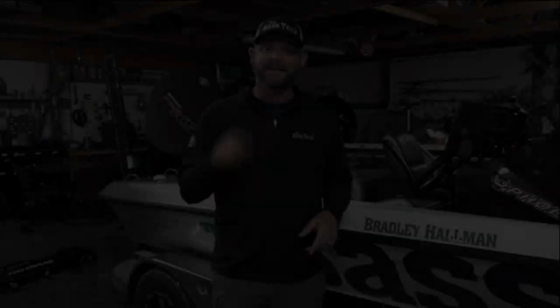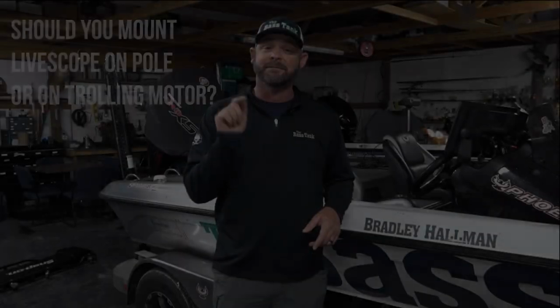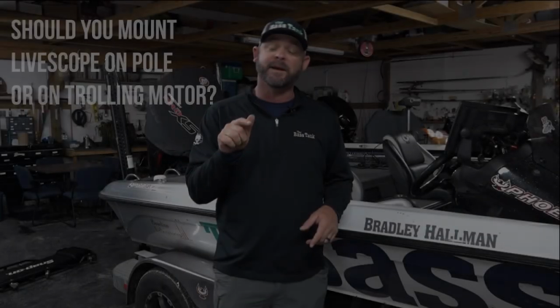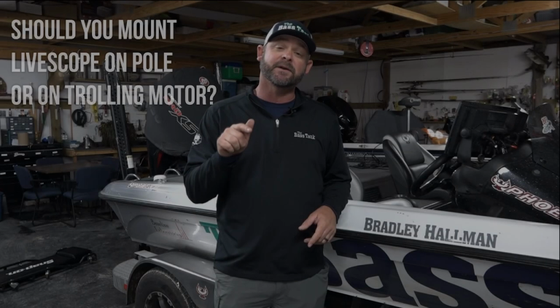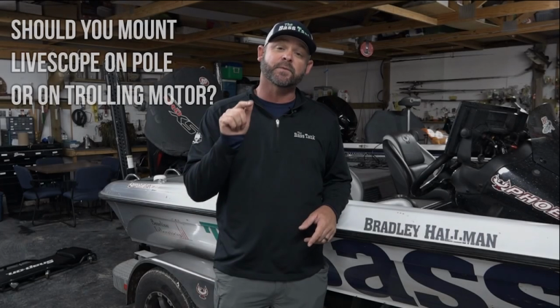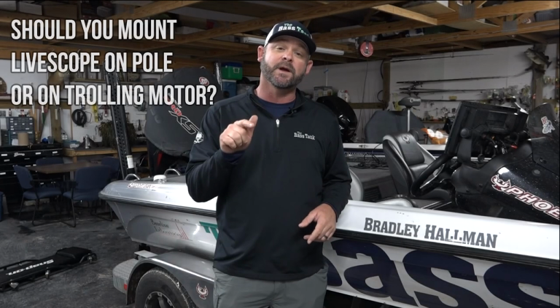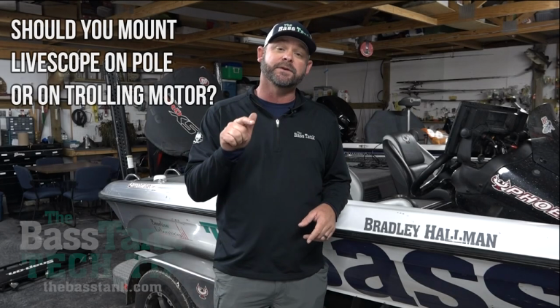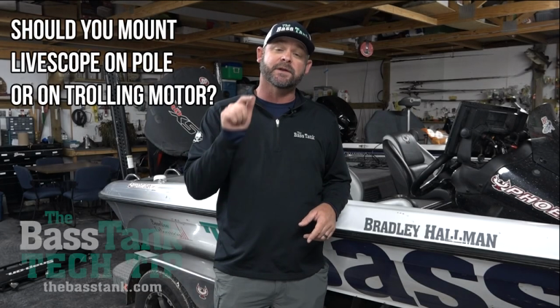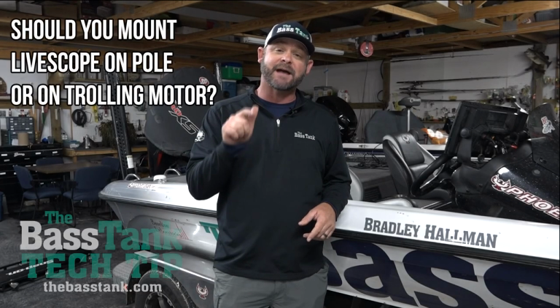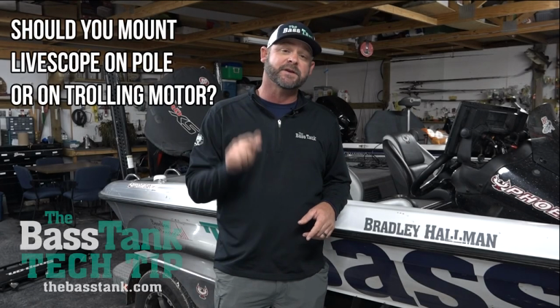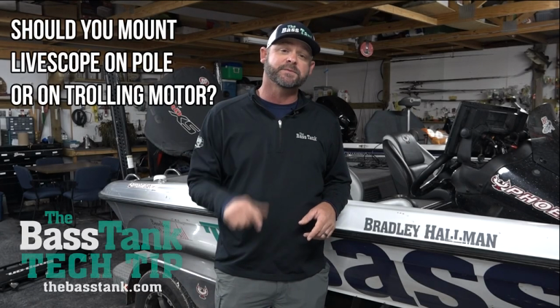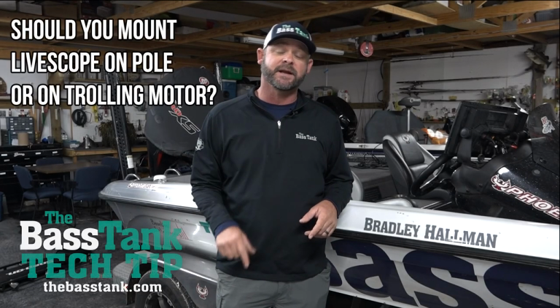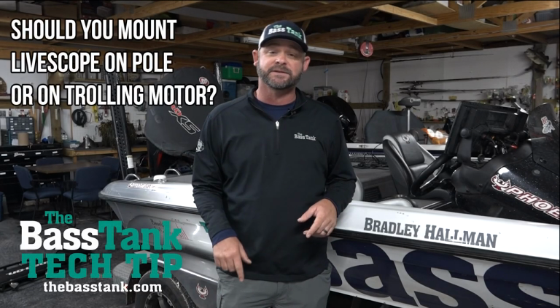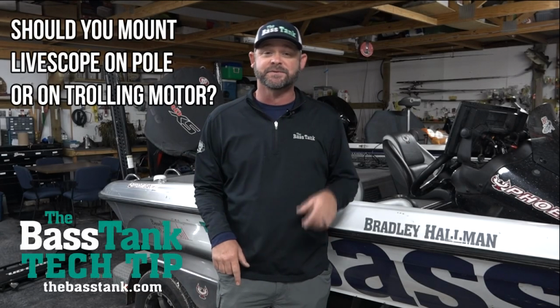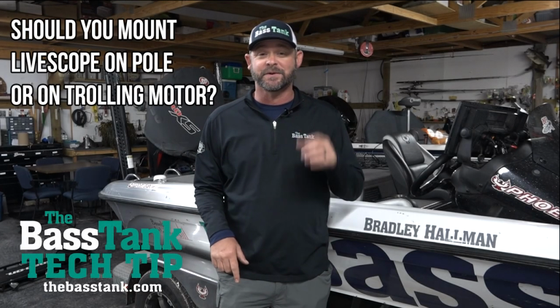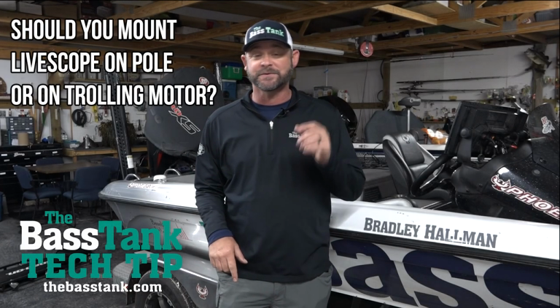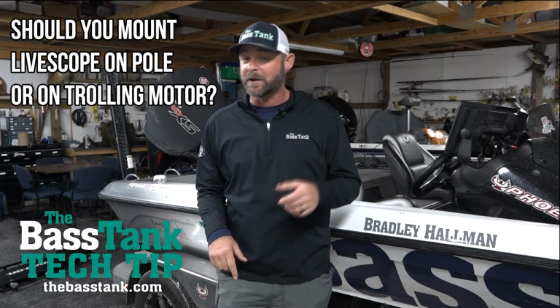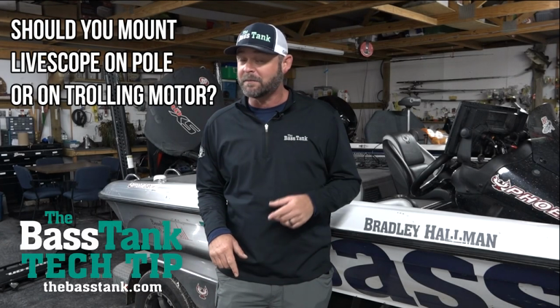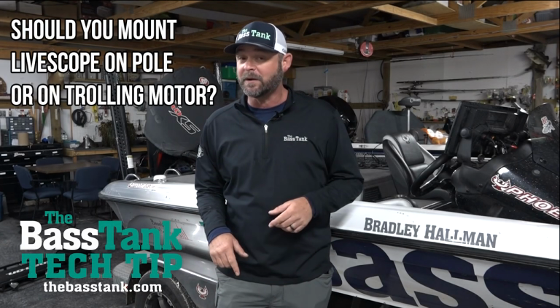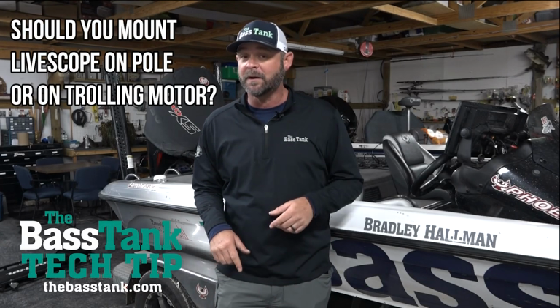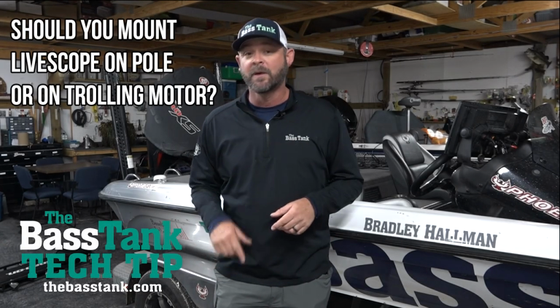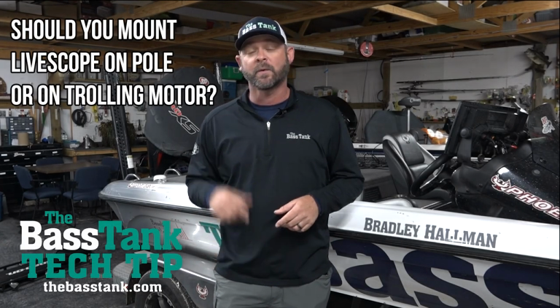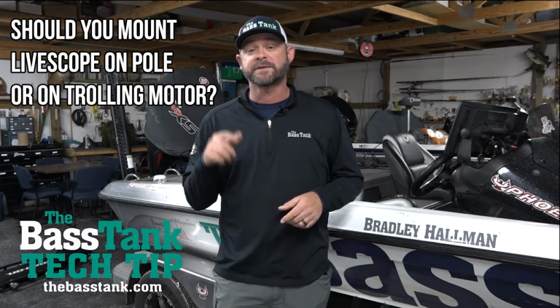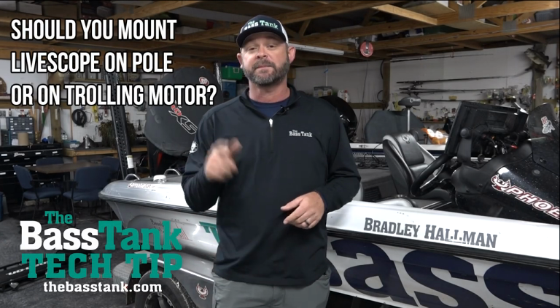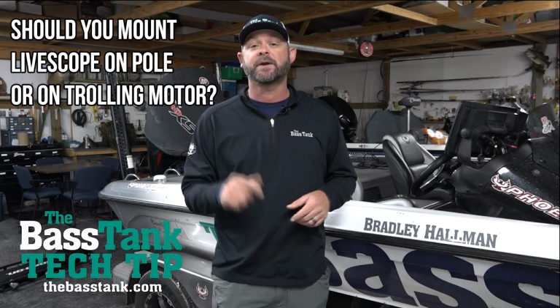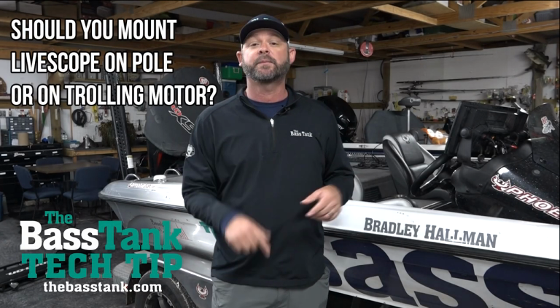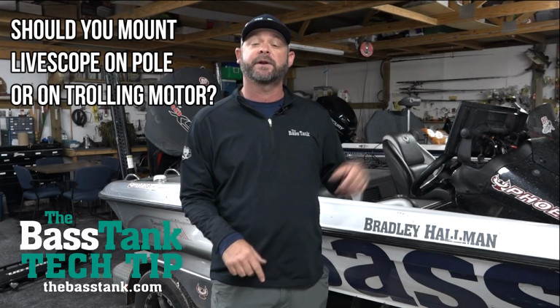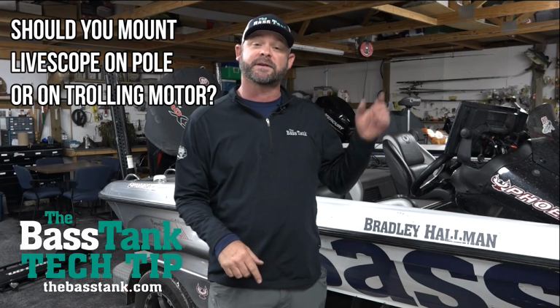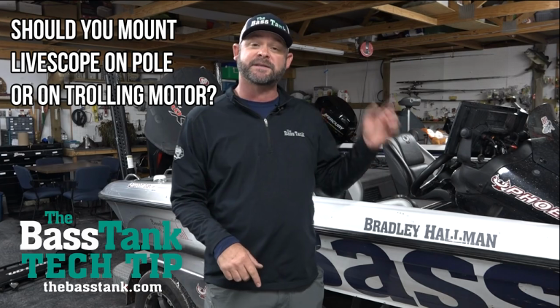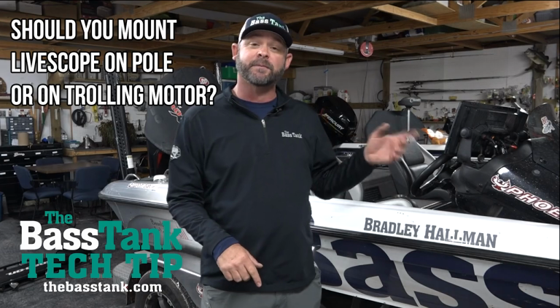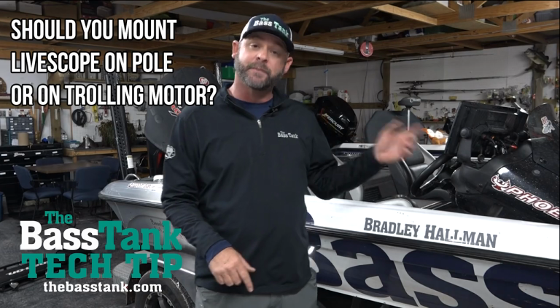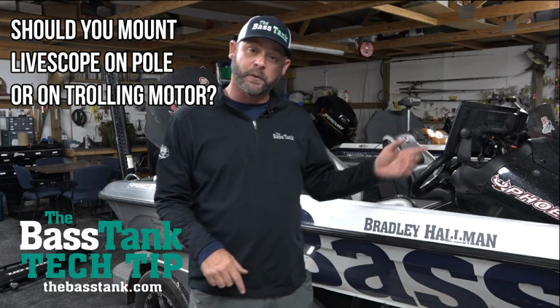Is it better to run your LiveScope transducer on your trolling motor, or is it better to put it on a separate pole?